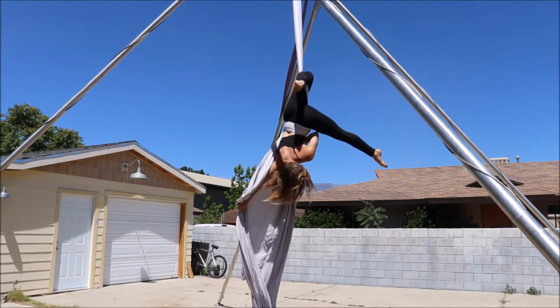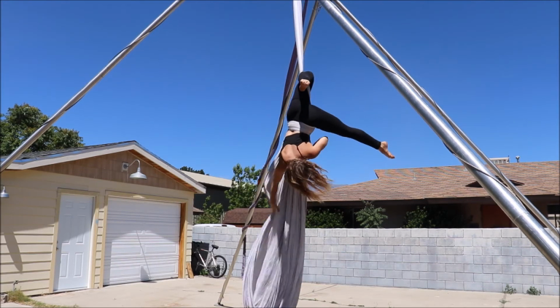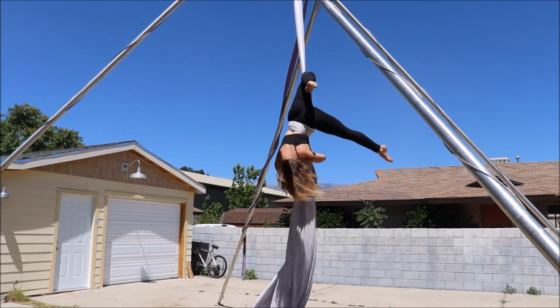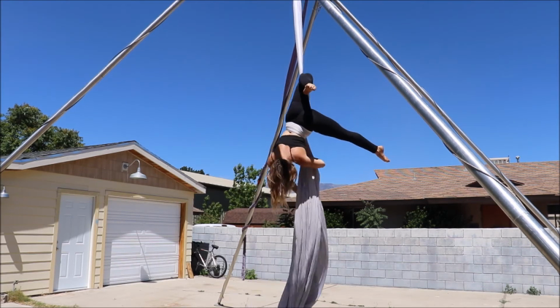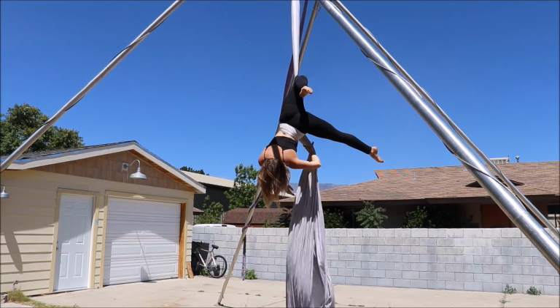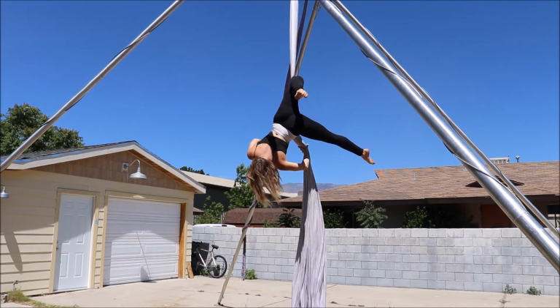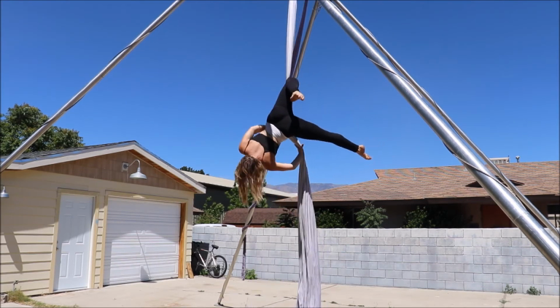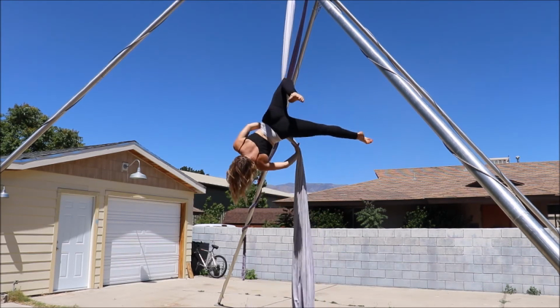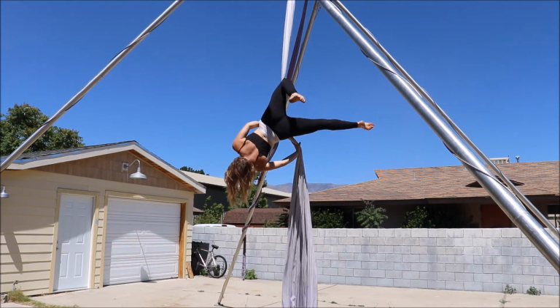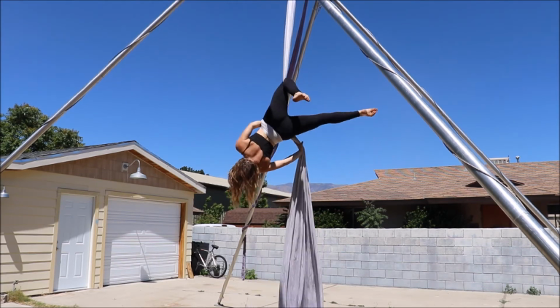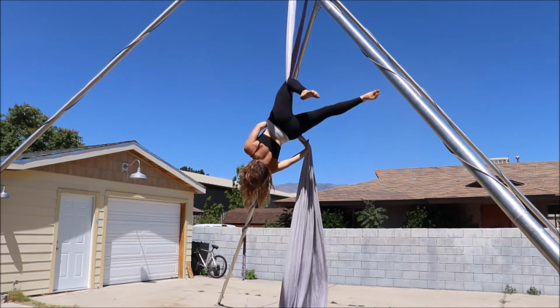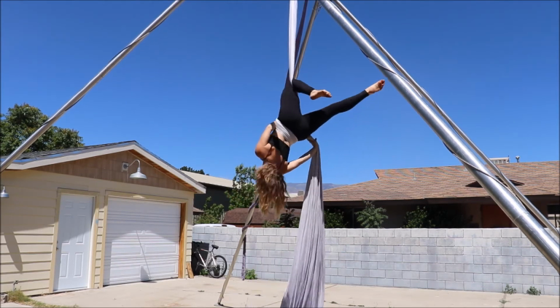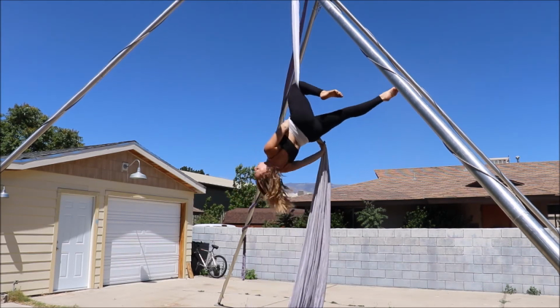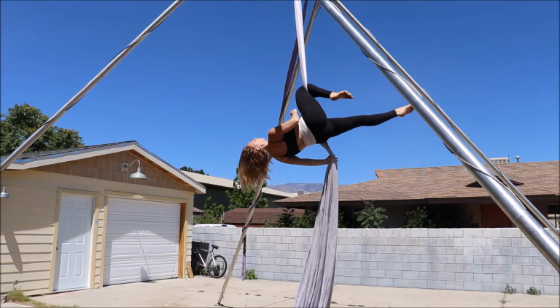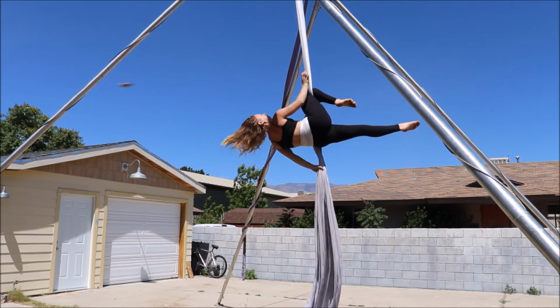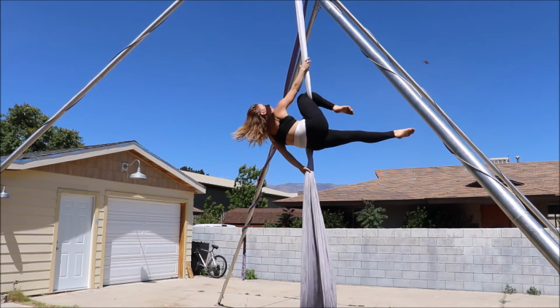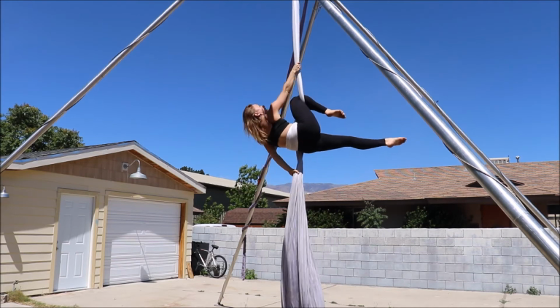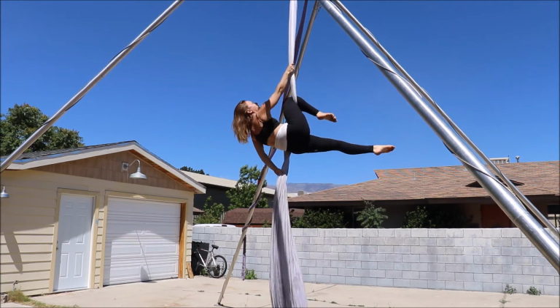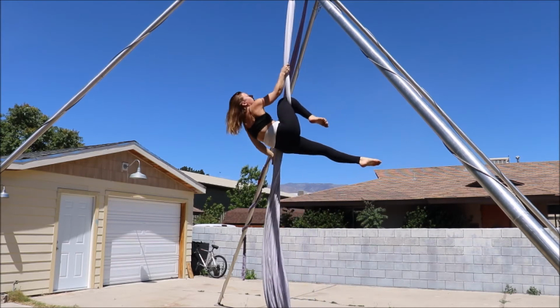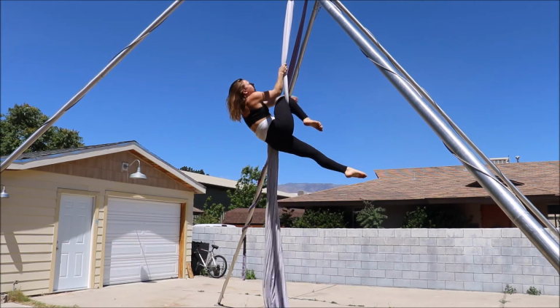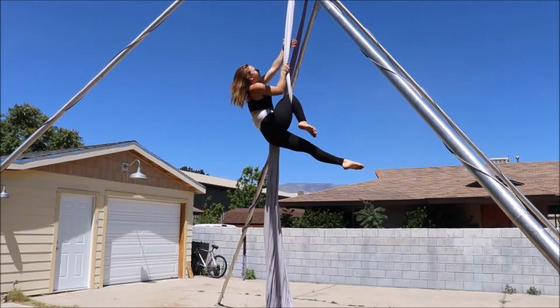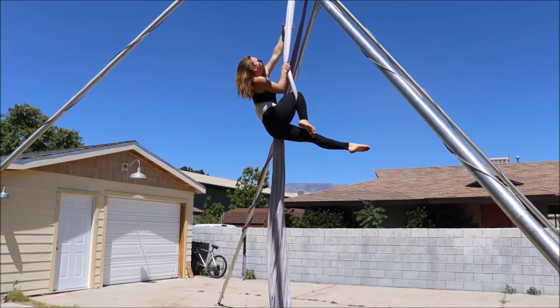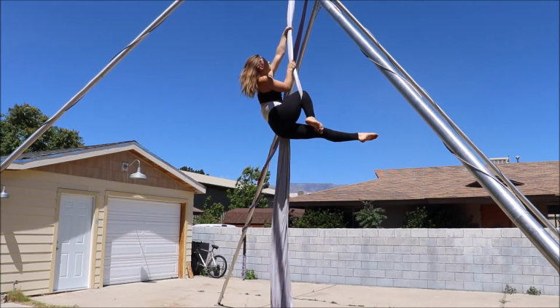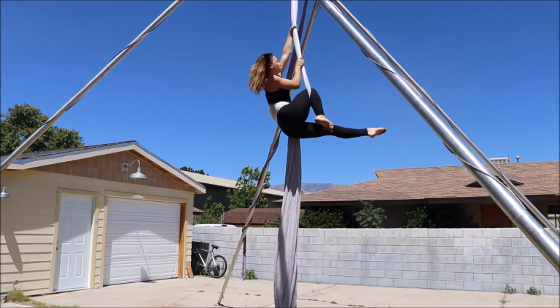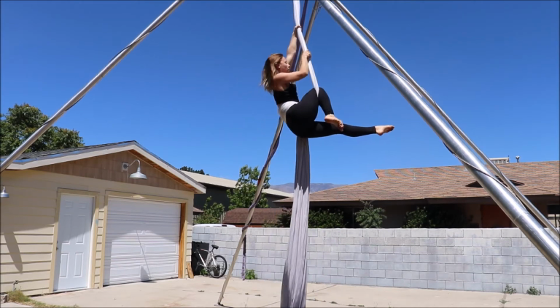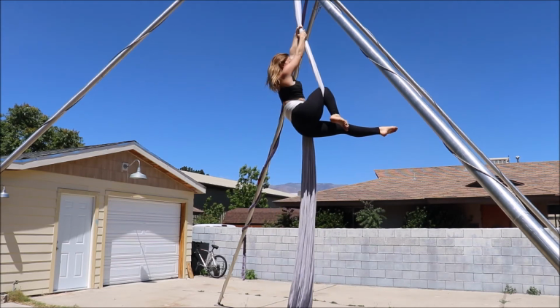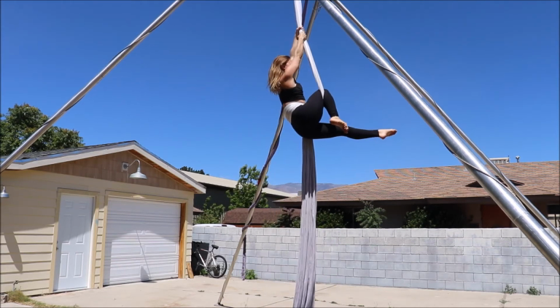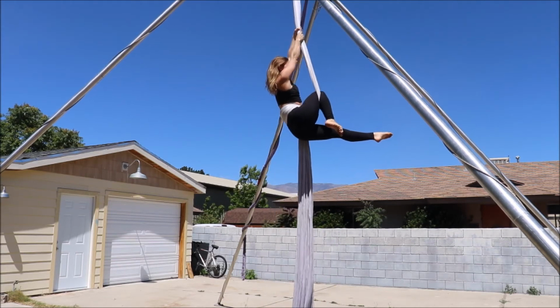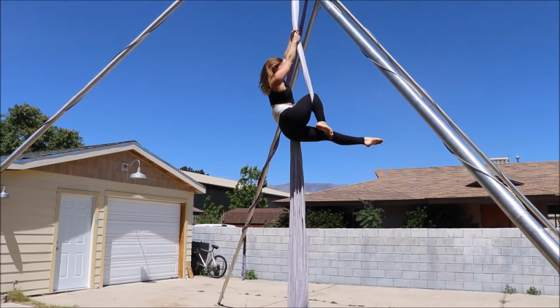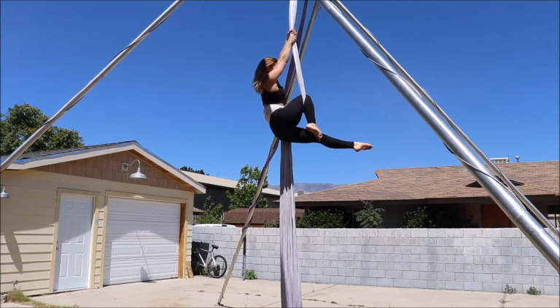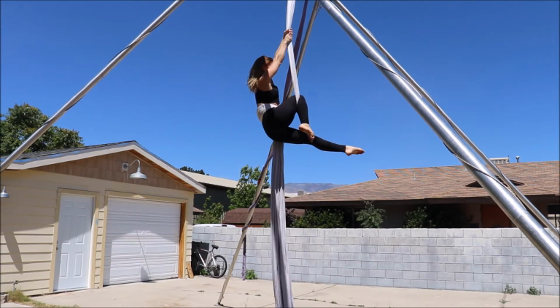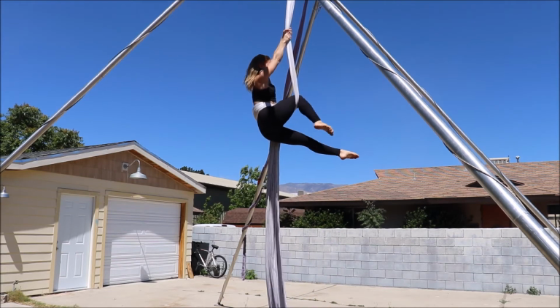Pass the tail over your front and from there you're going to climb above your hooked knee and turn your back to the pole.